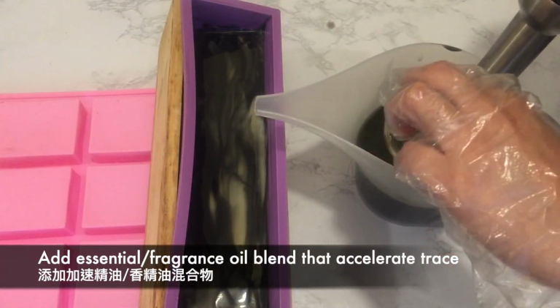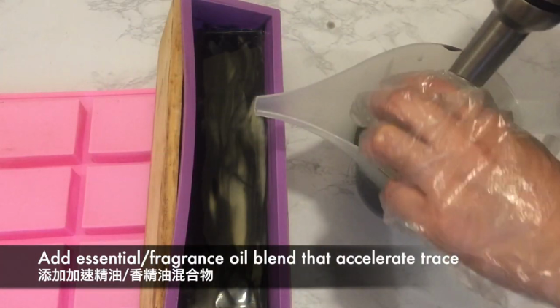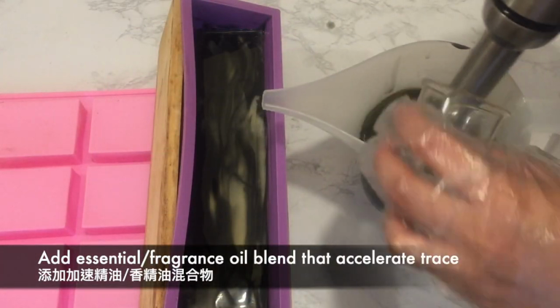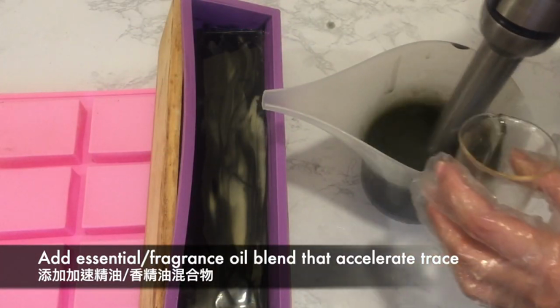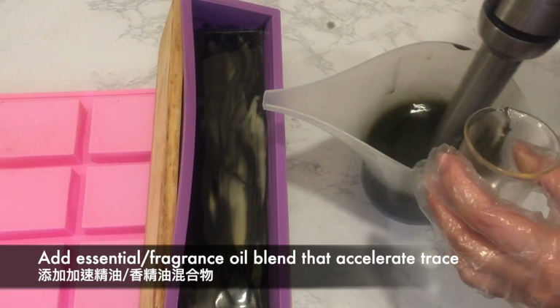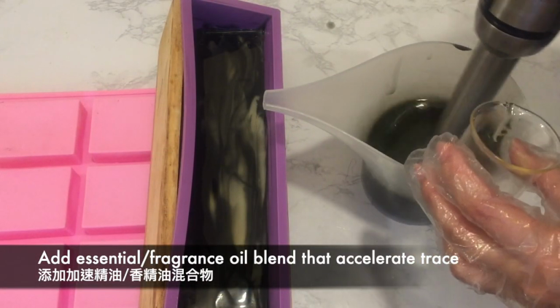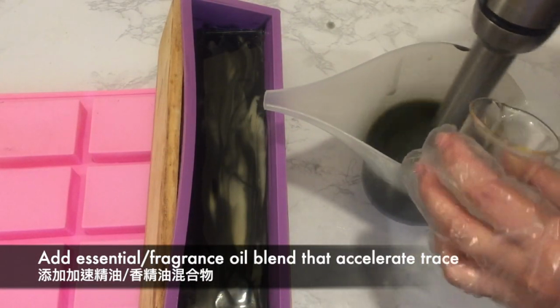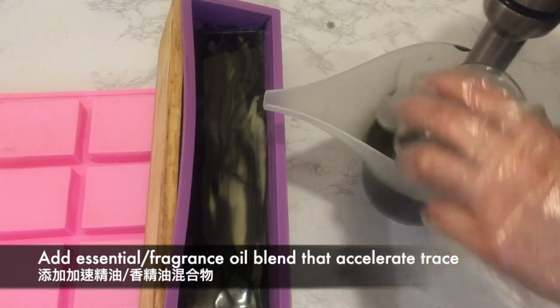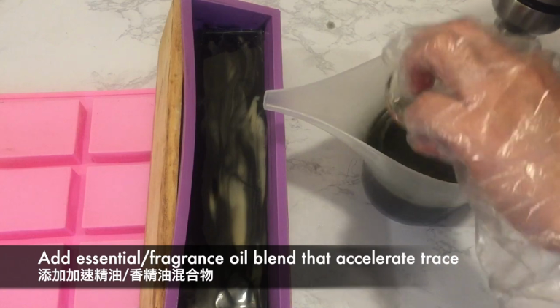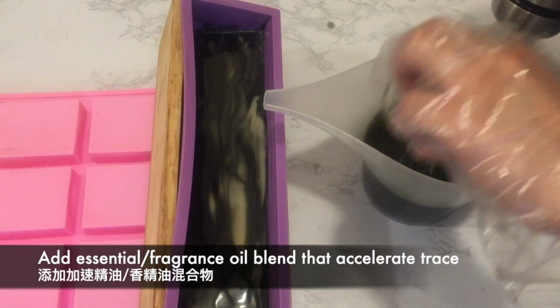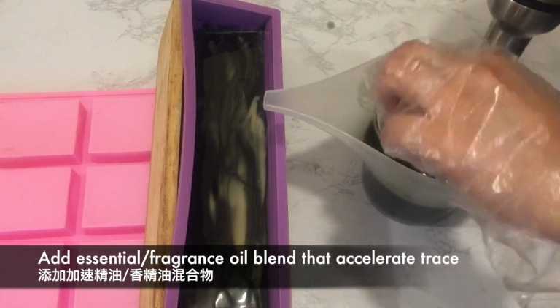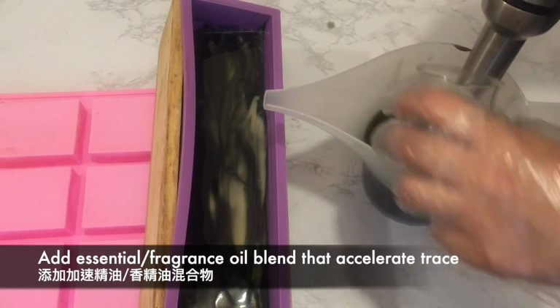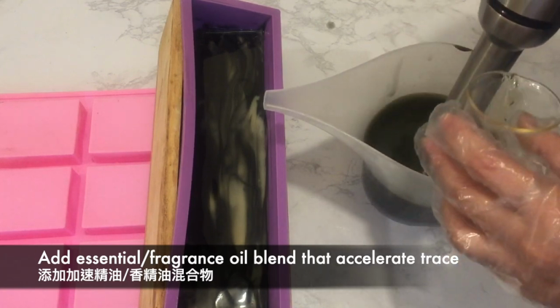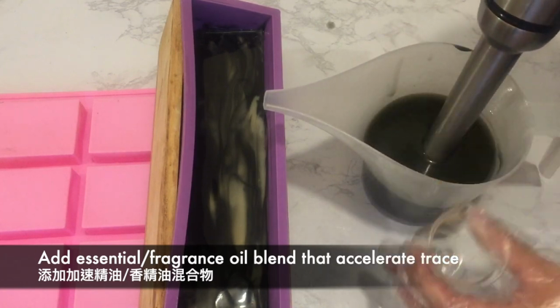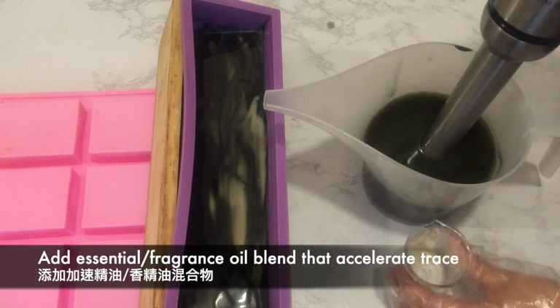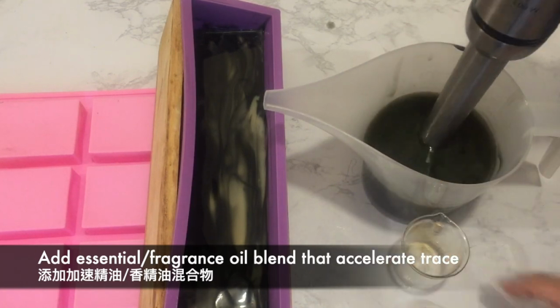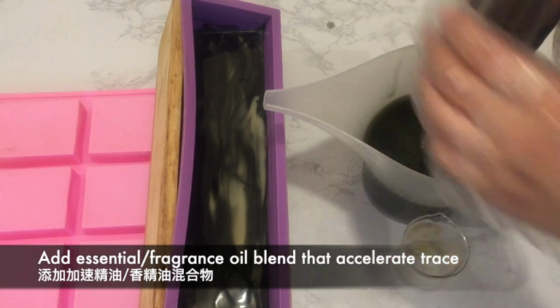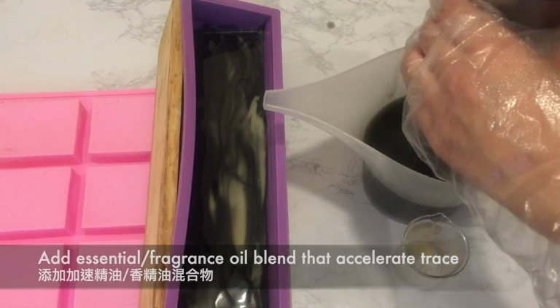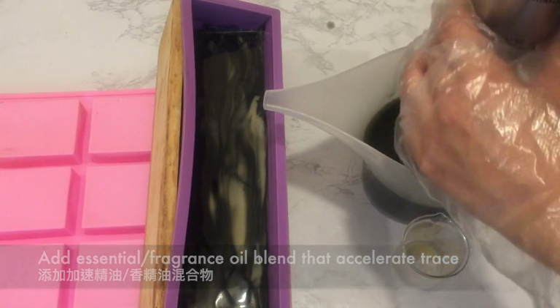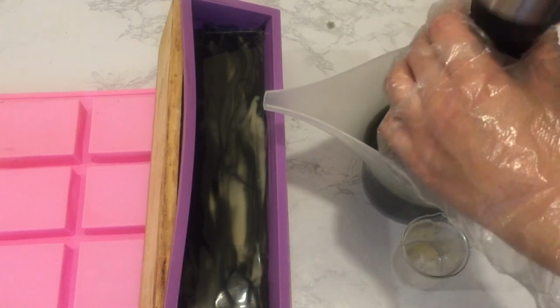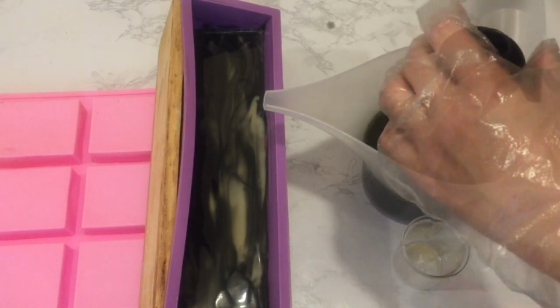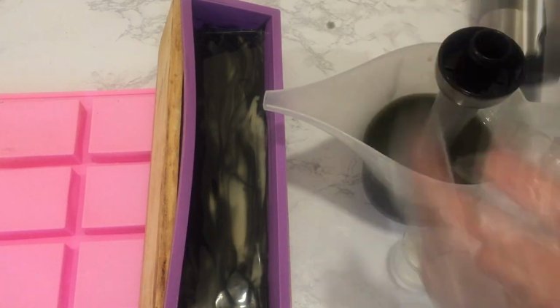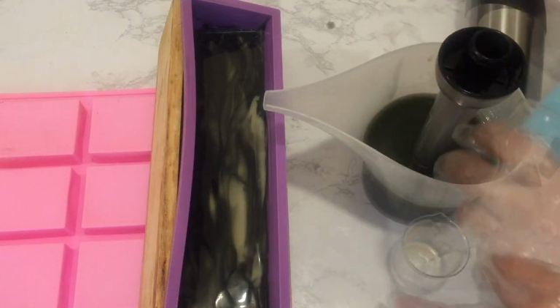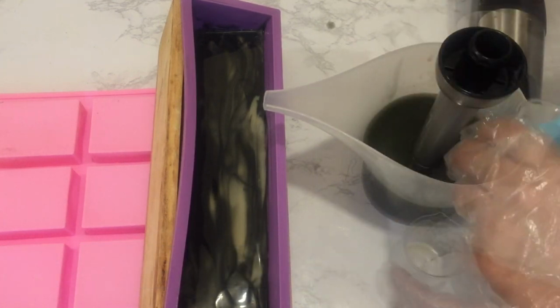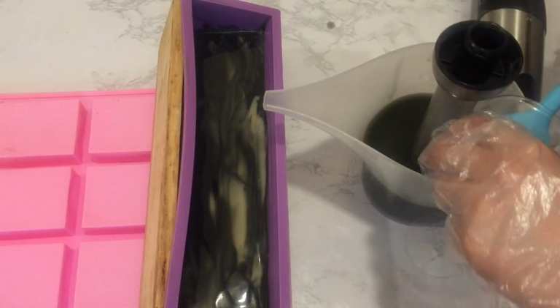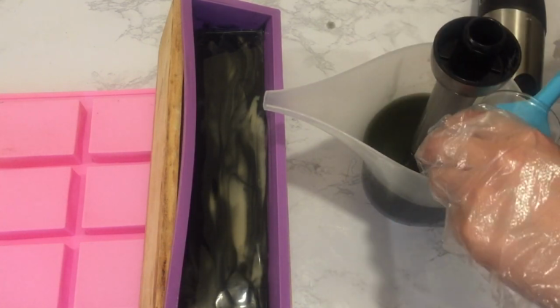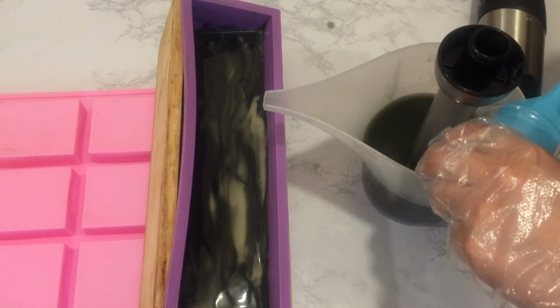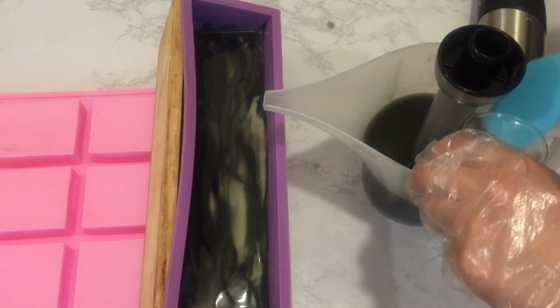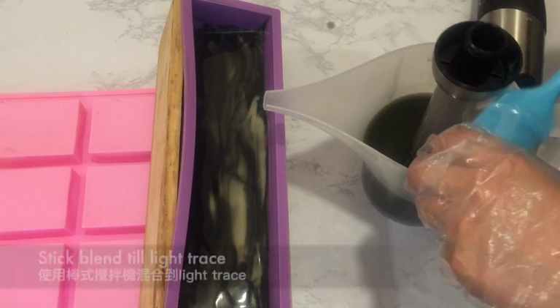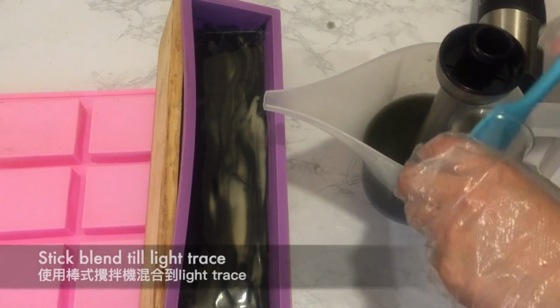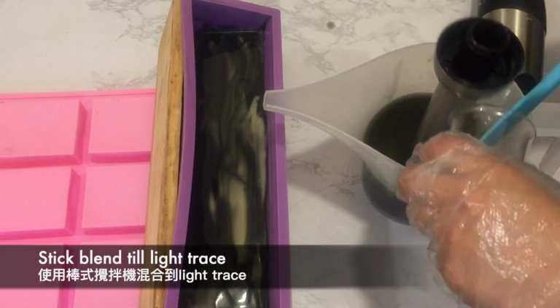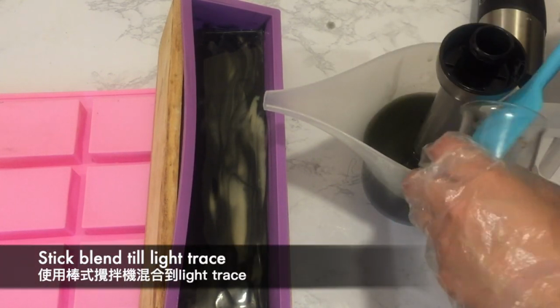Pour the rest of the essential oil blend into the last layer. Stick blend well to fully incorporate.